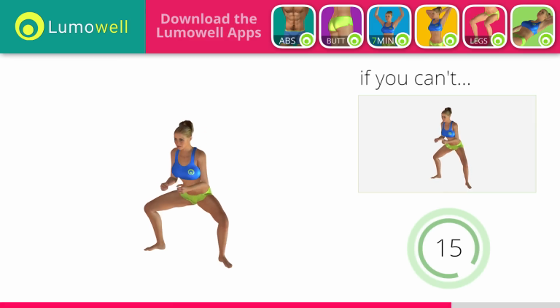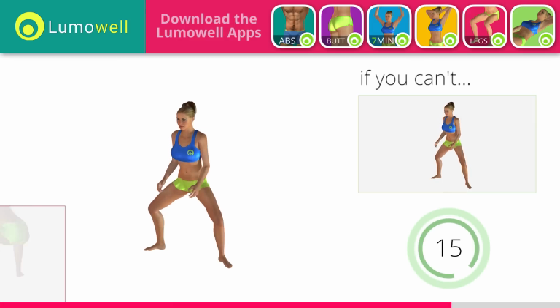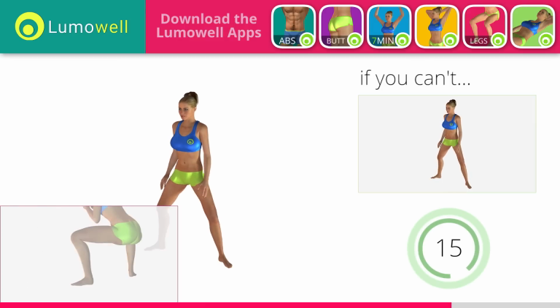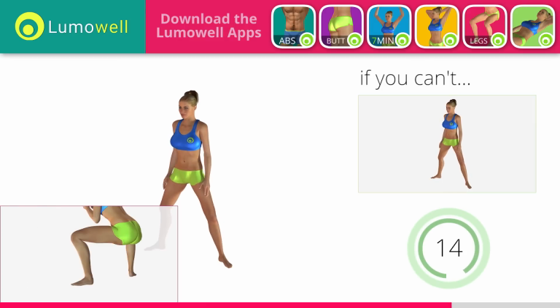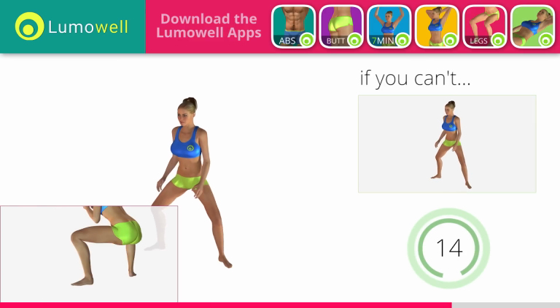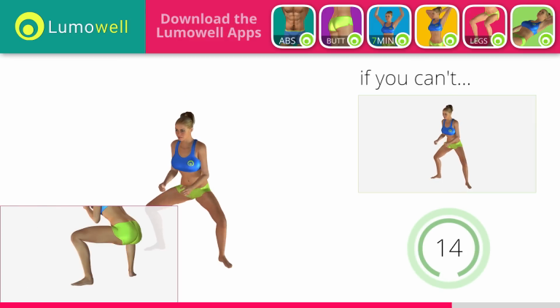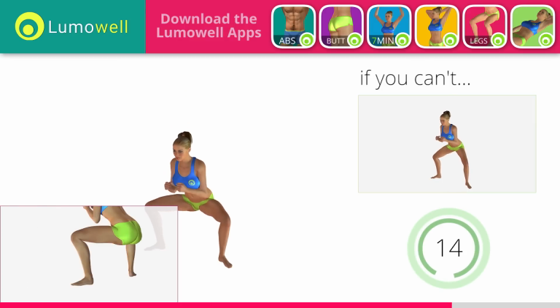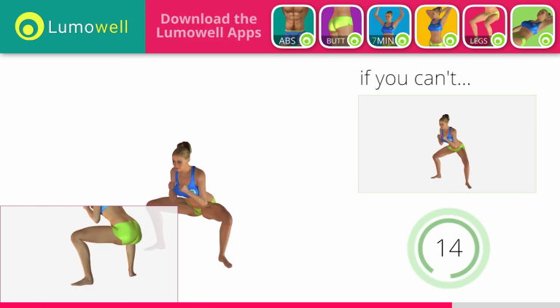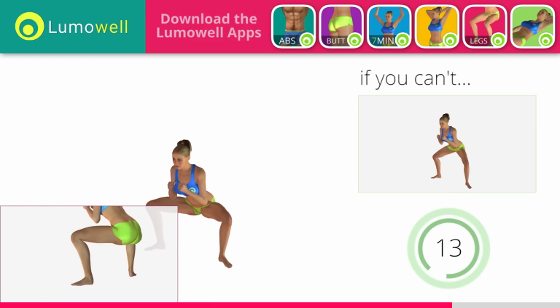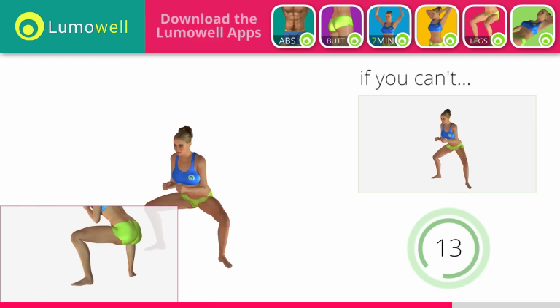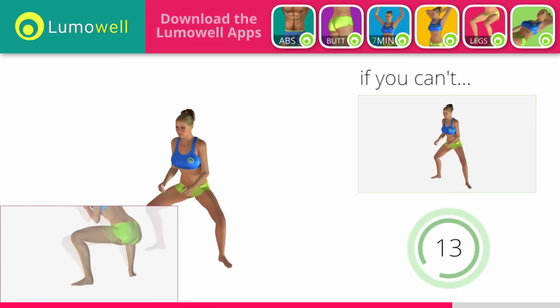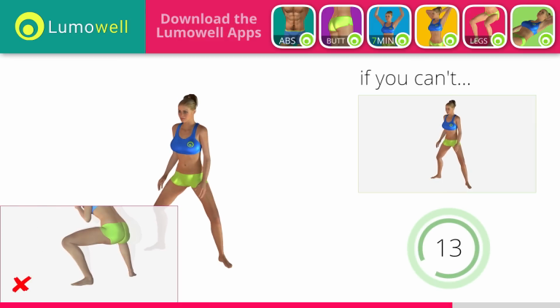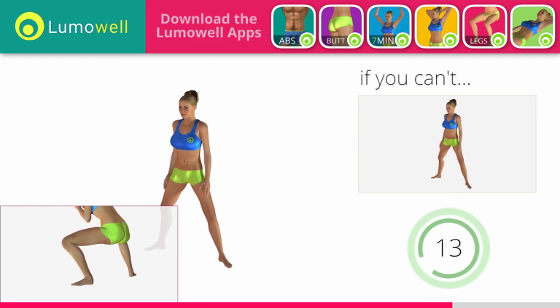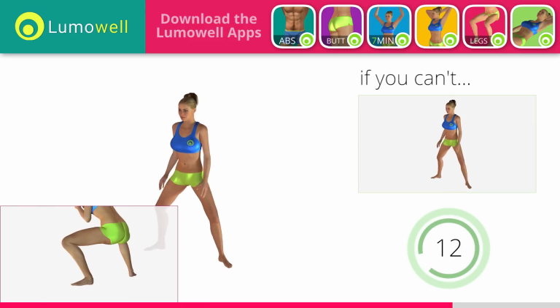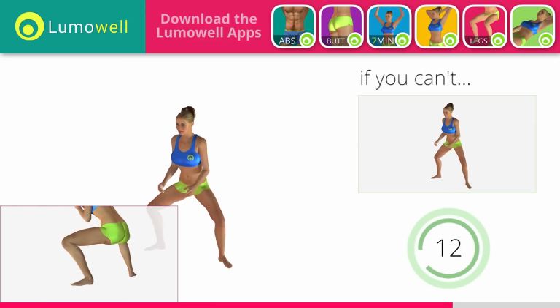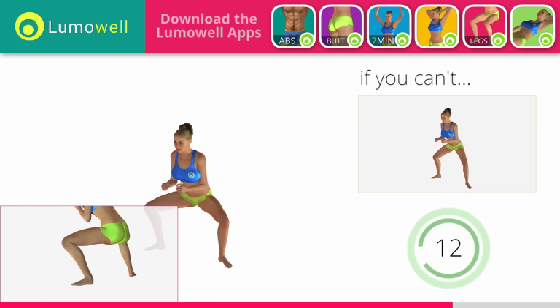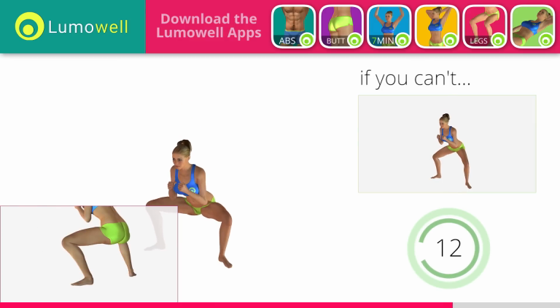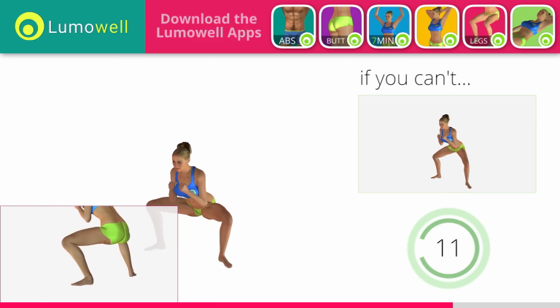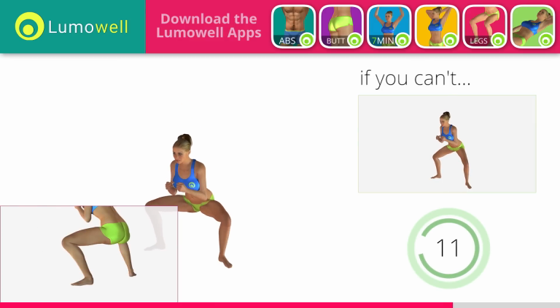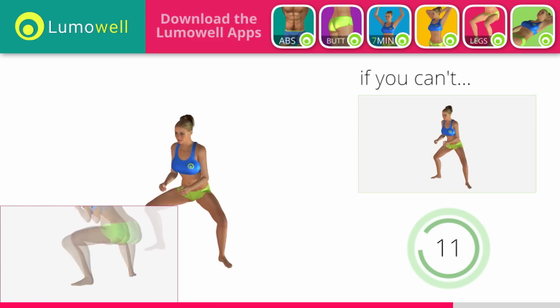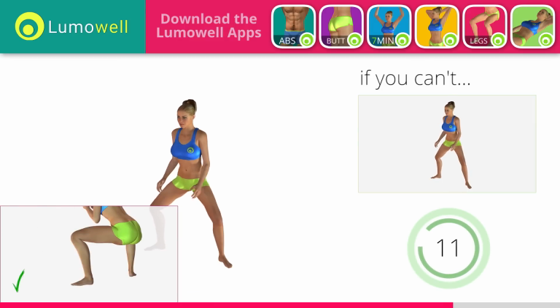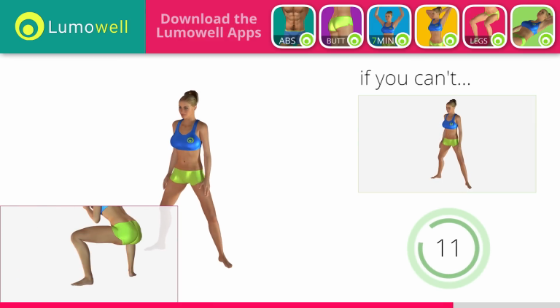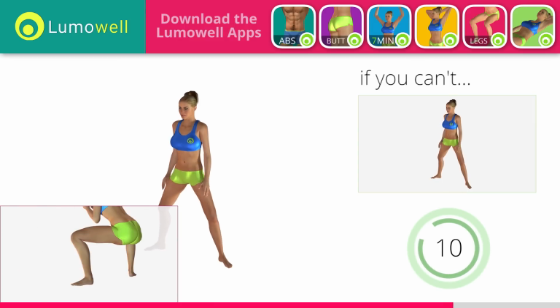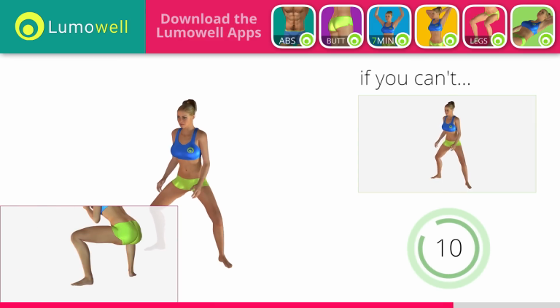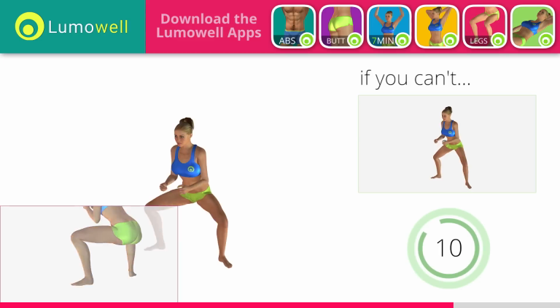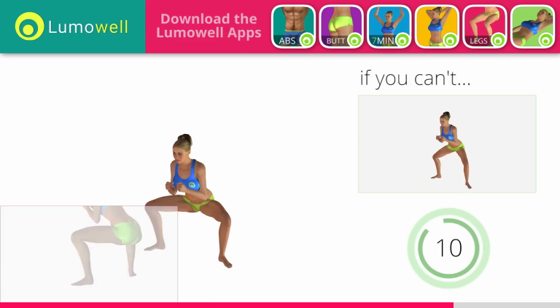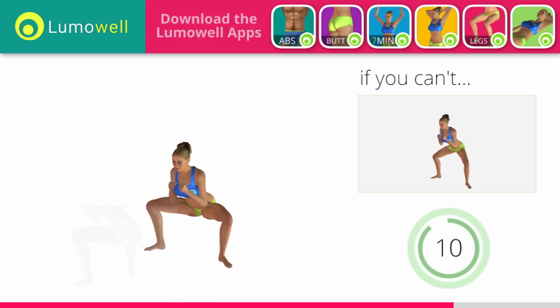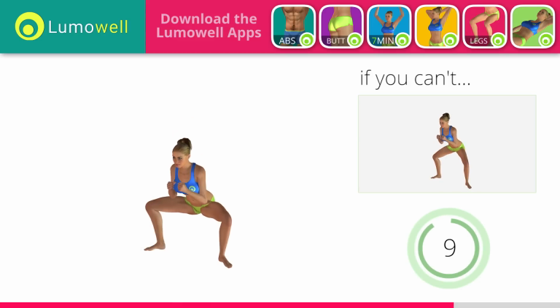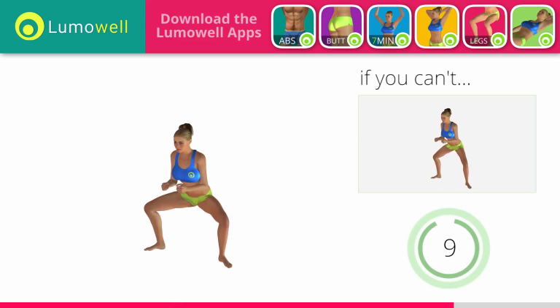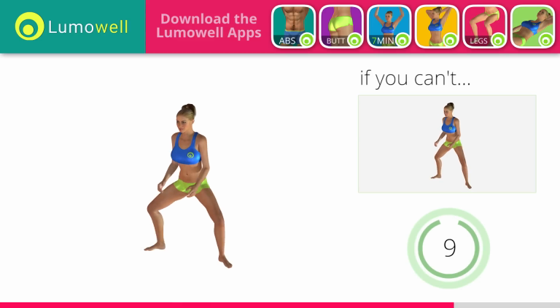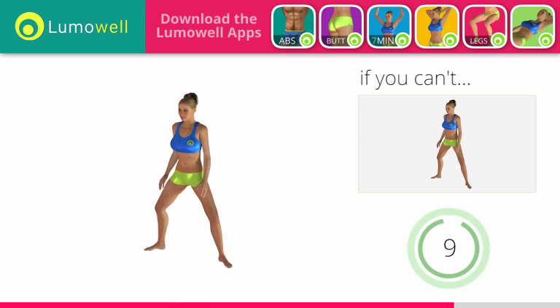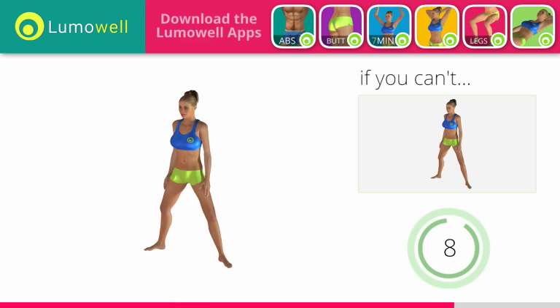Never exceed the tip of your foot with the knee to avoid damaging the joints.